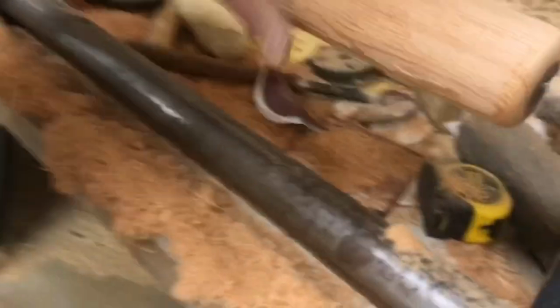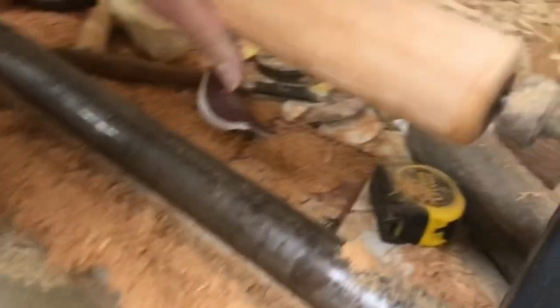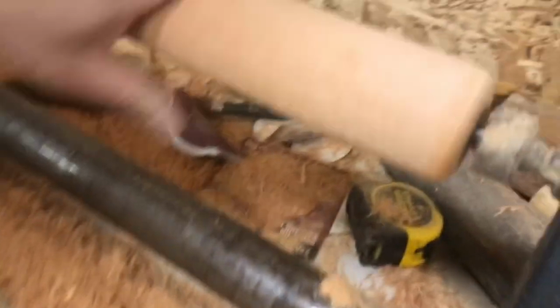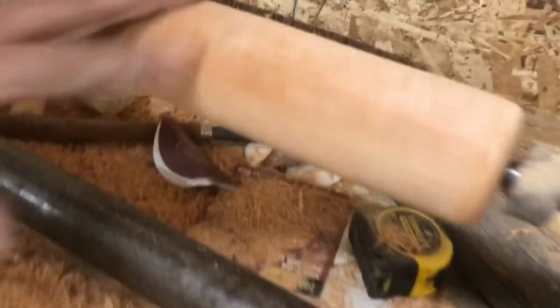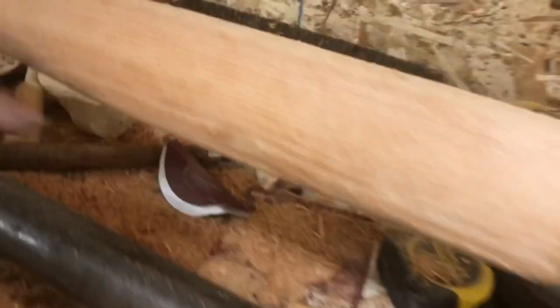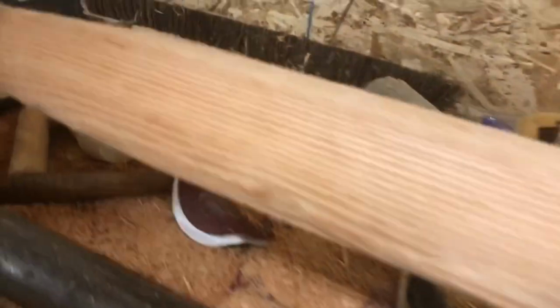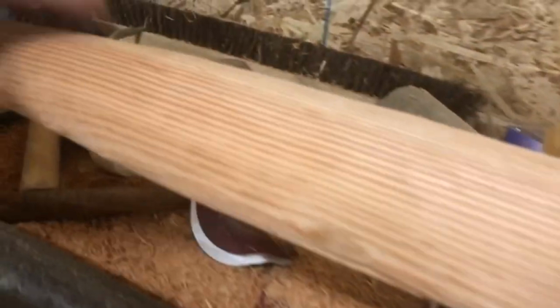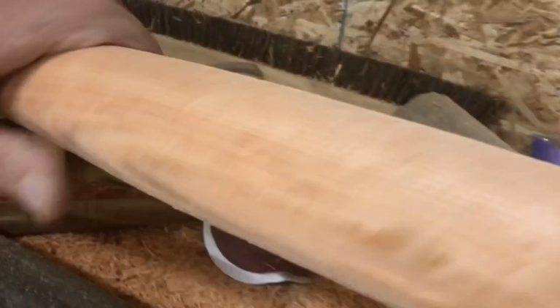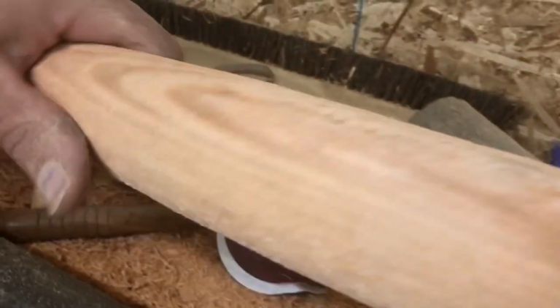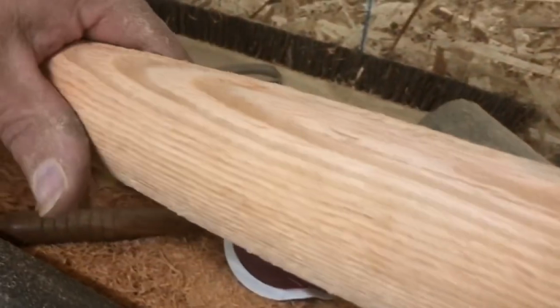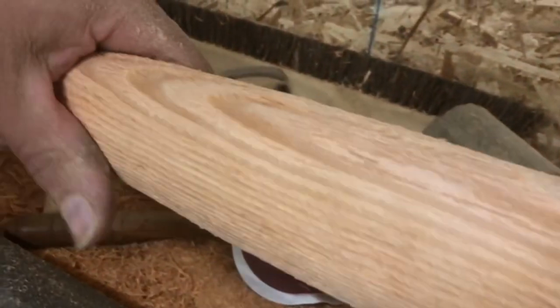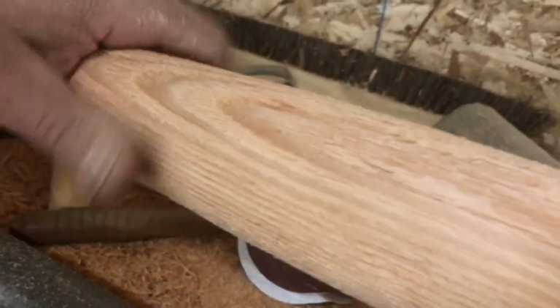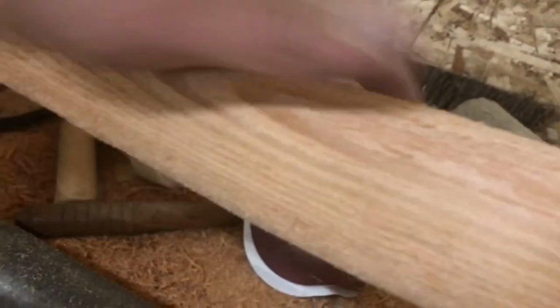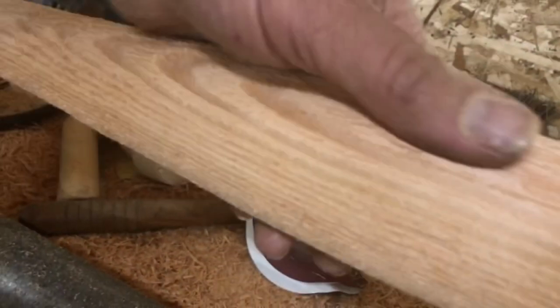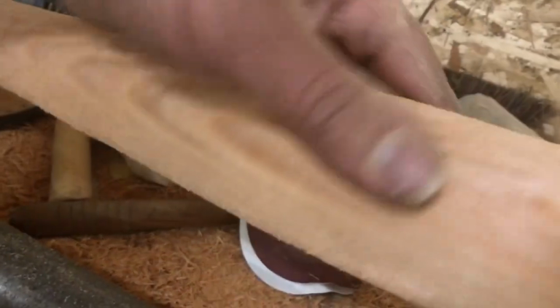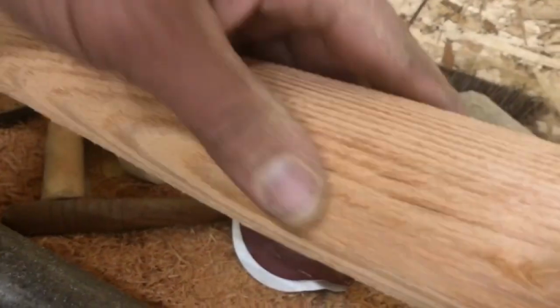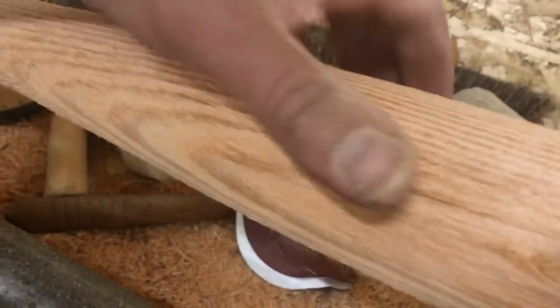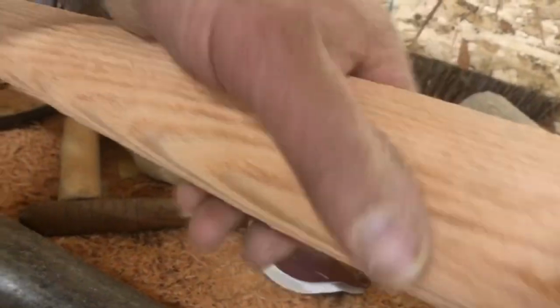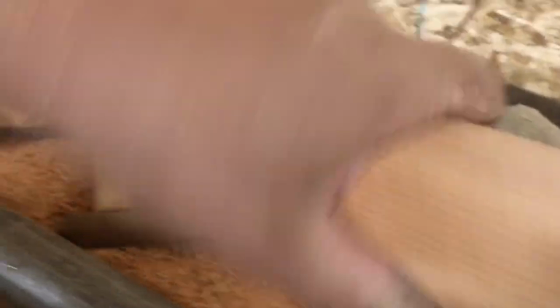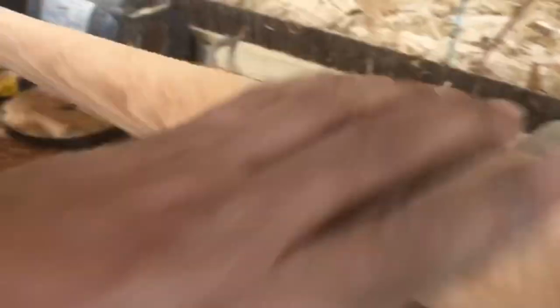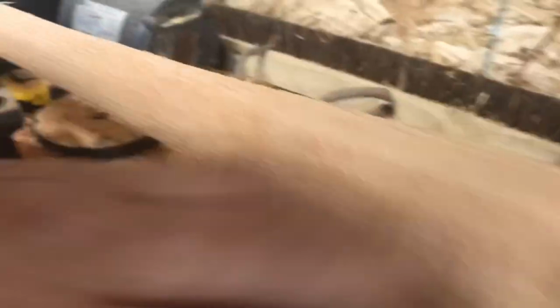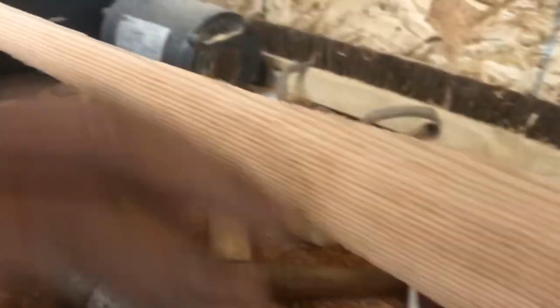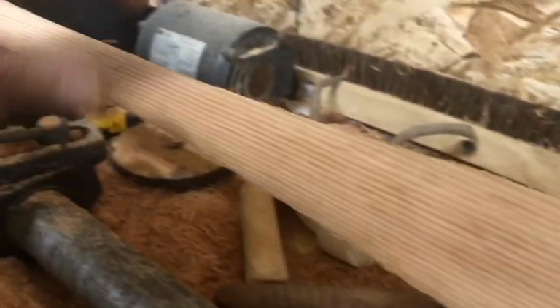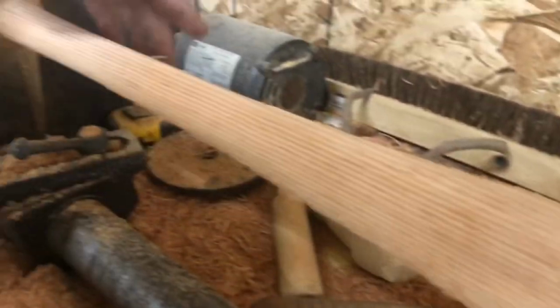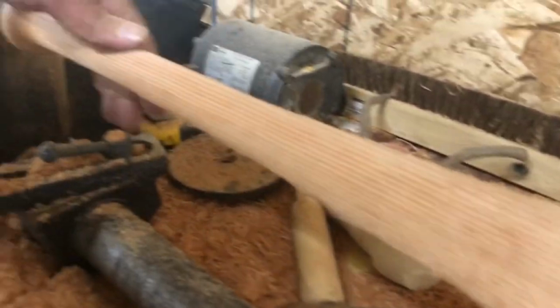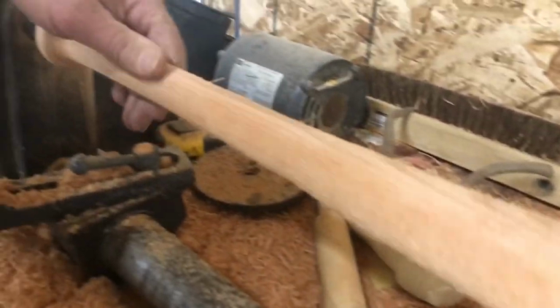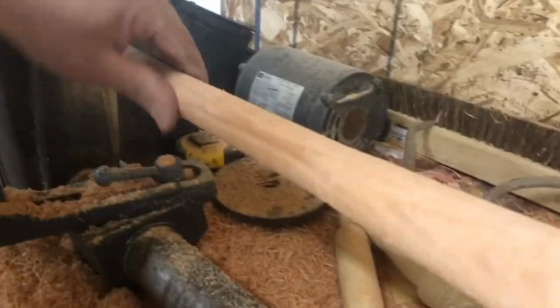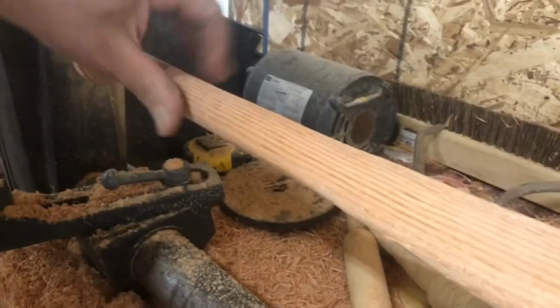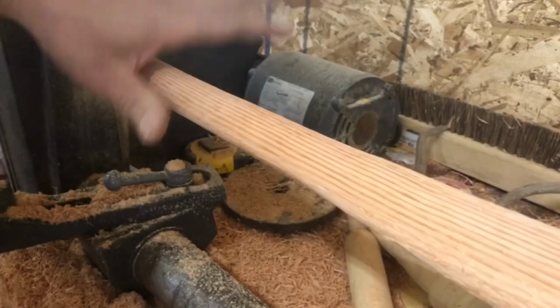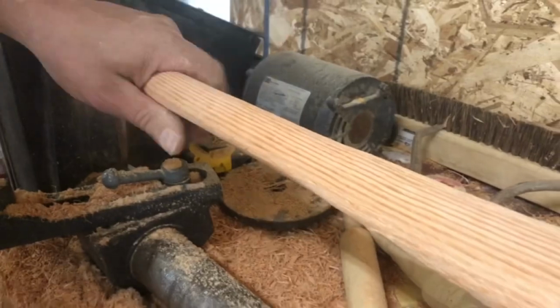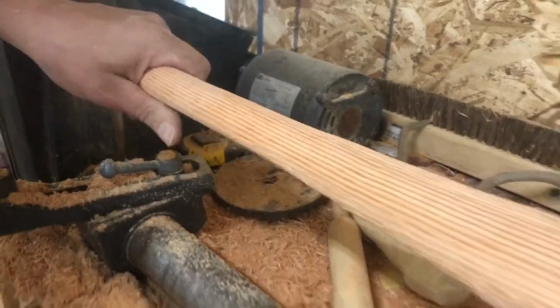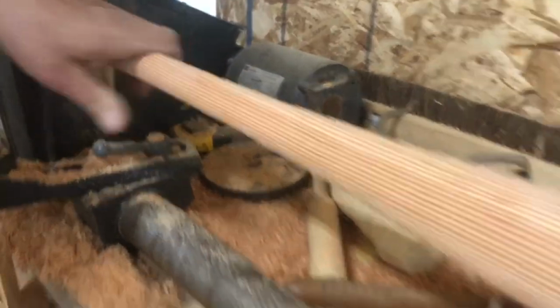We've got it pretty much shaped up now. It's going to take a fair amount of sanding.